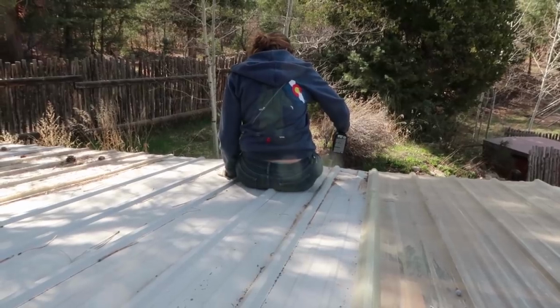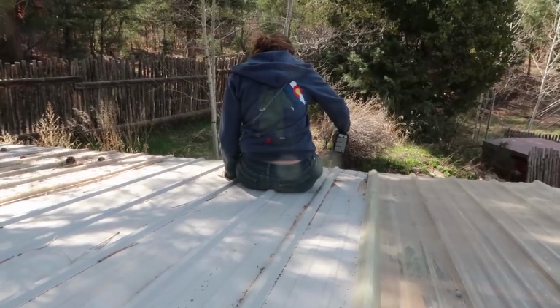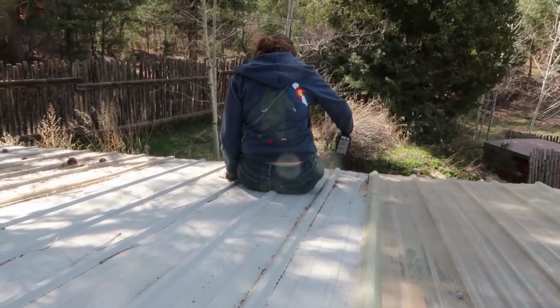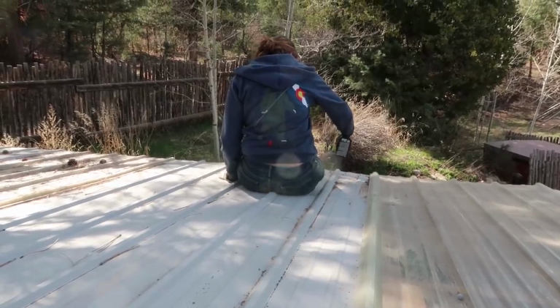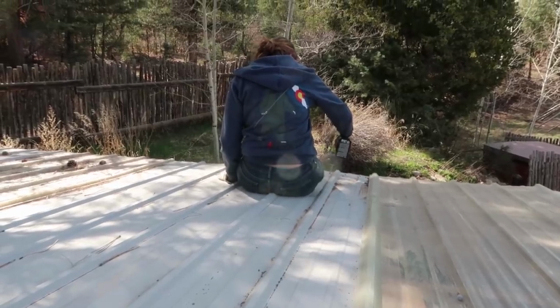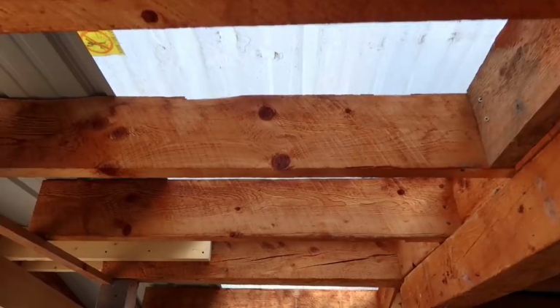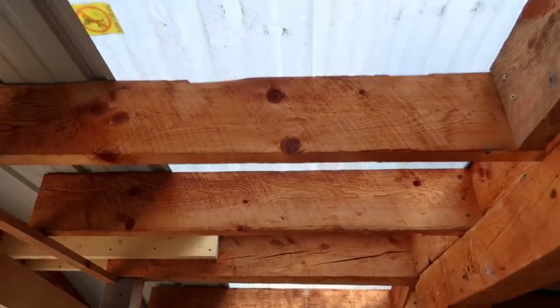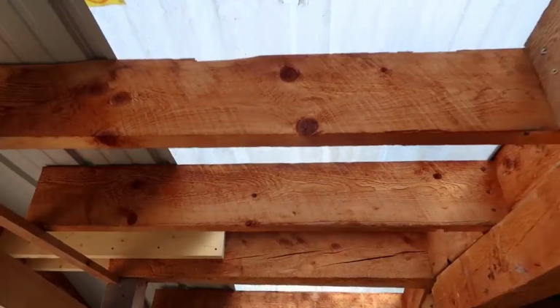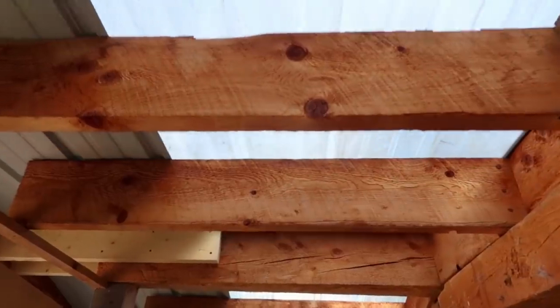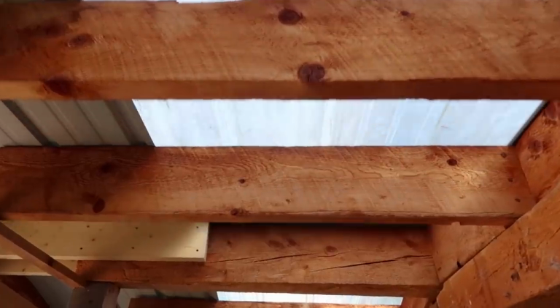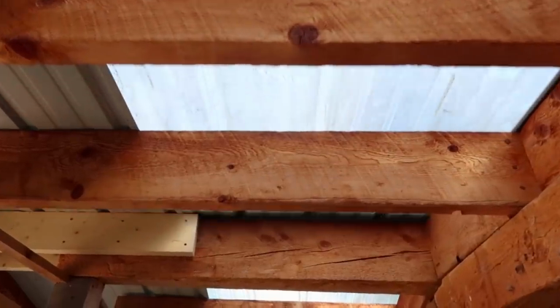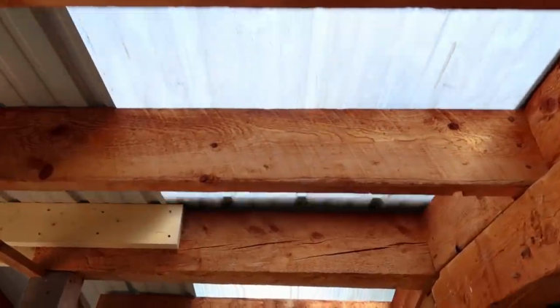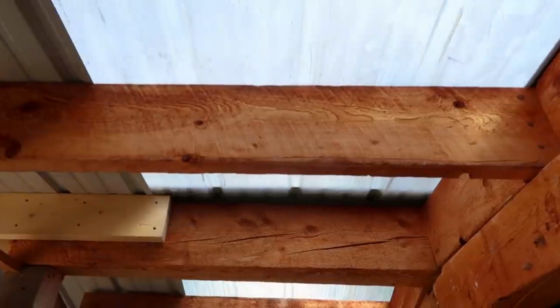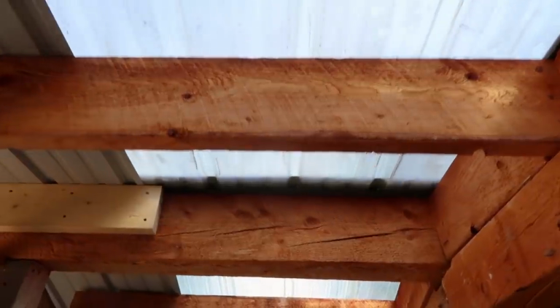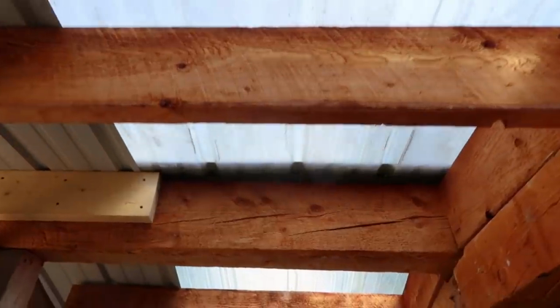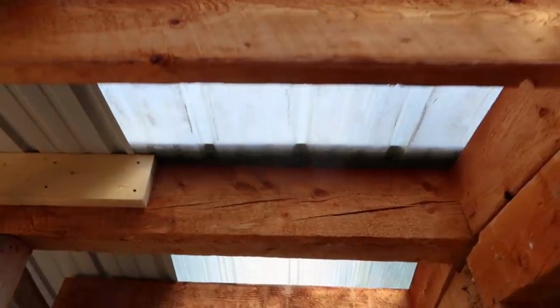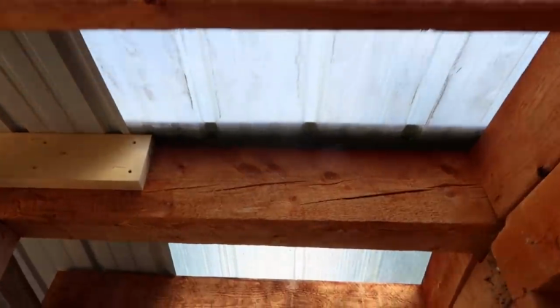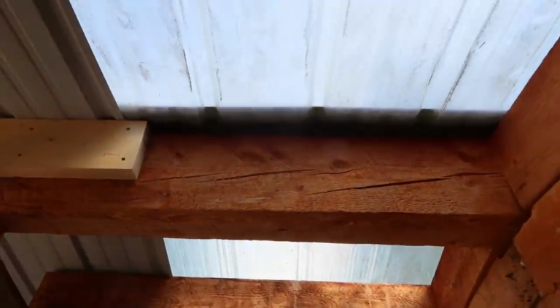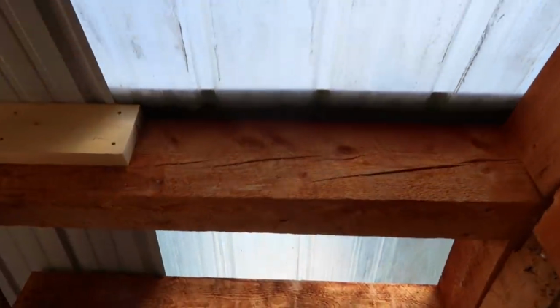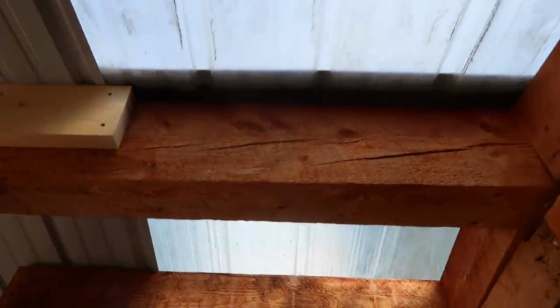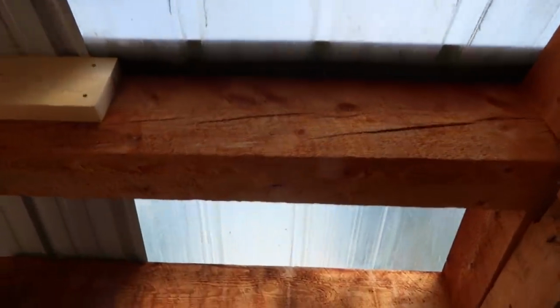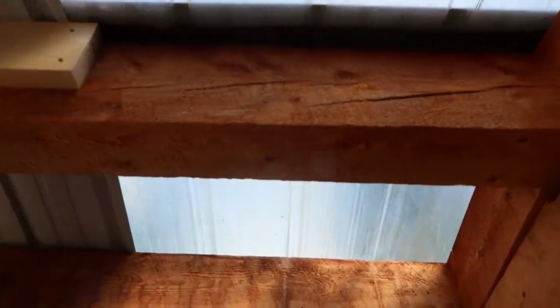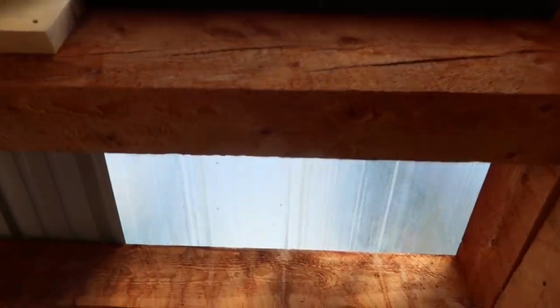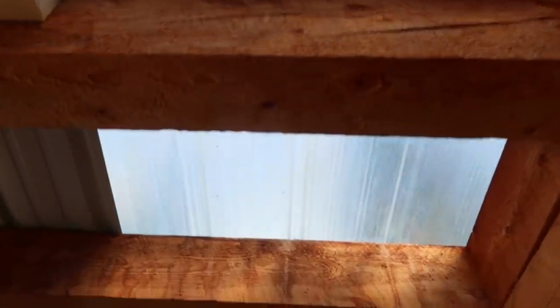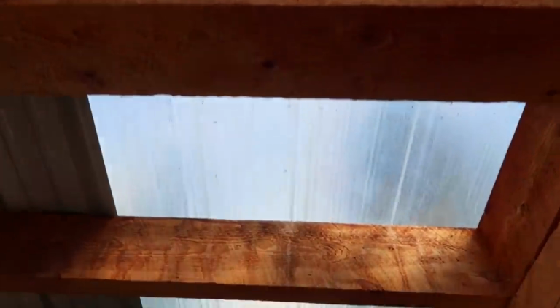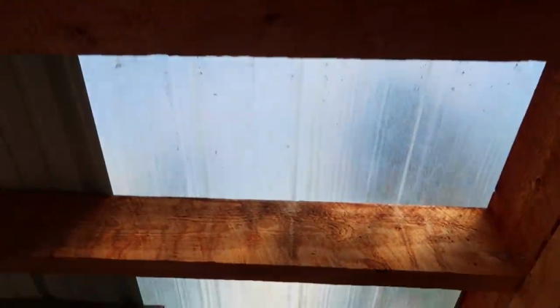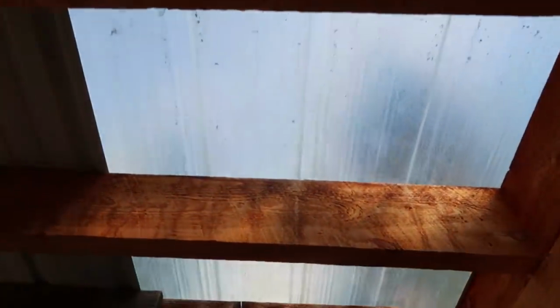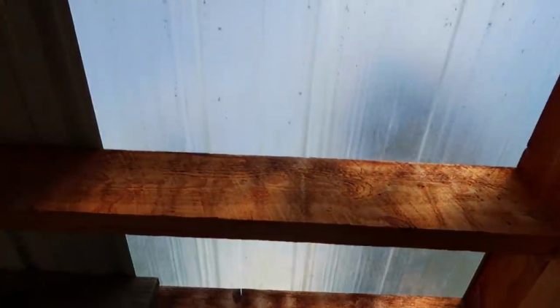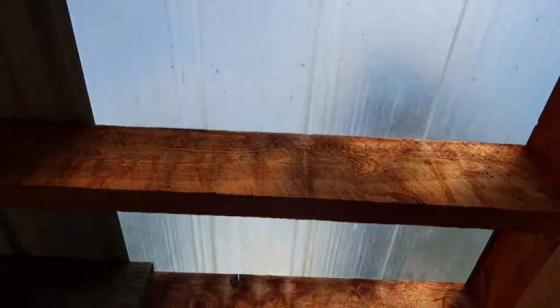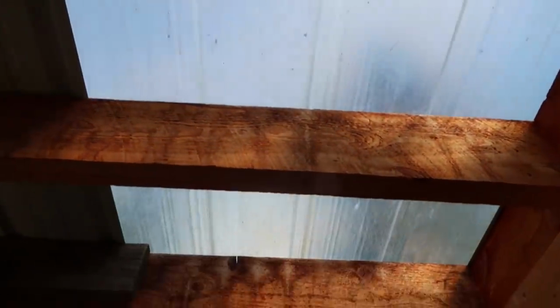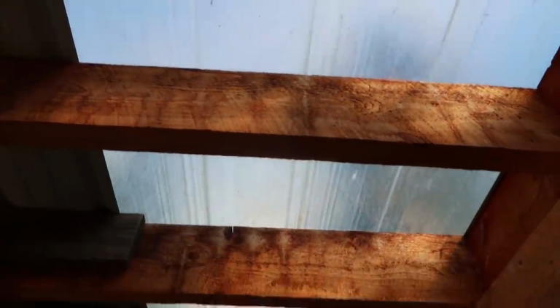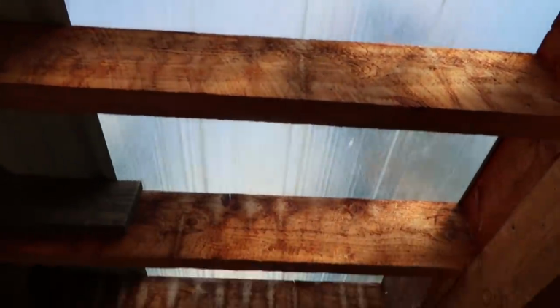Look — we actually have a roof over the entire thing!